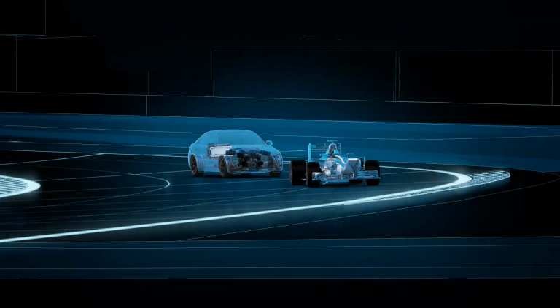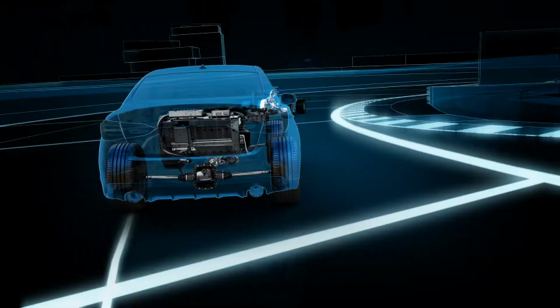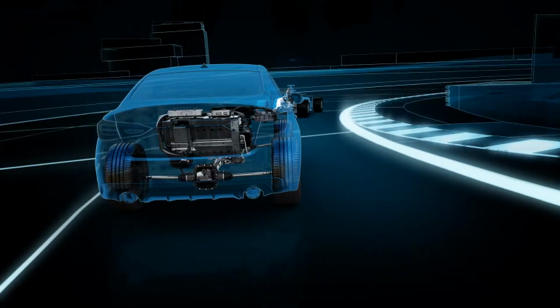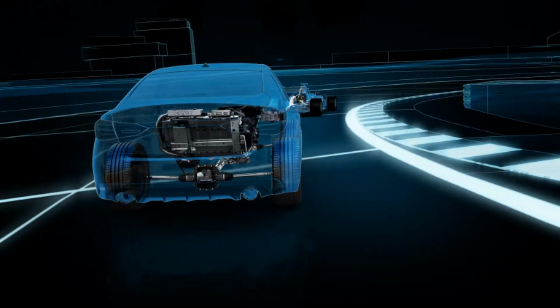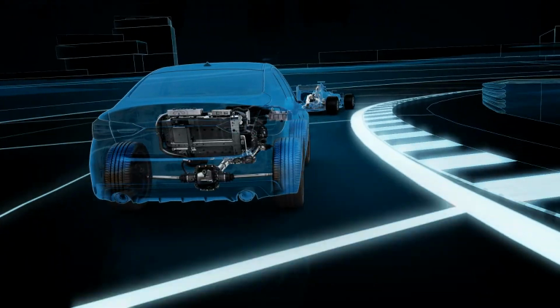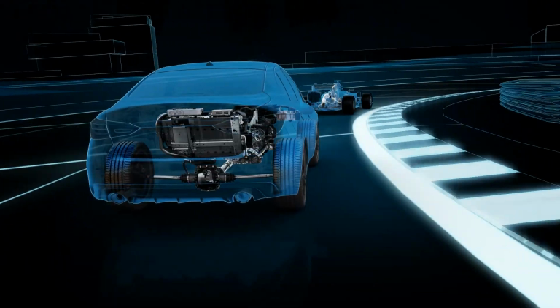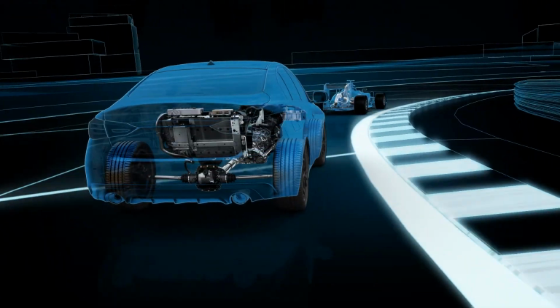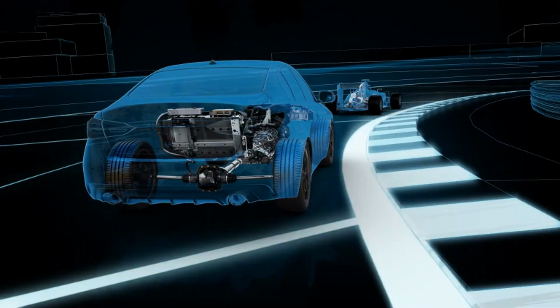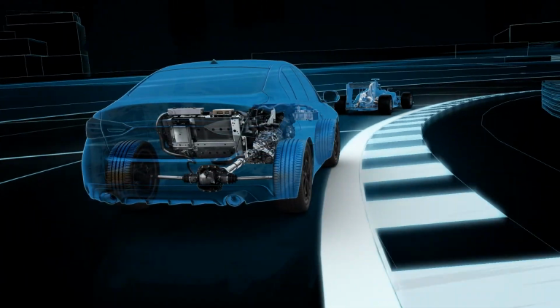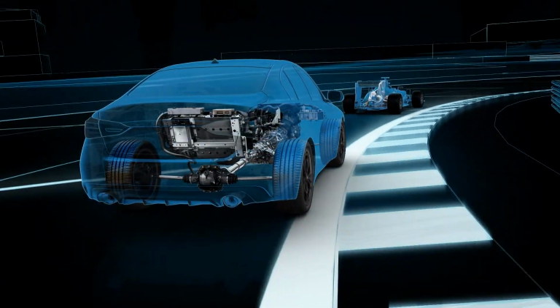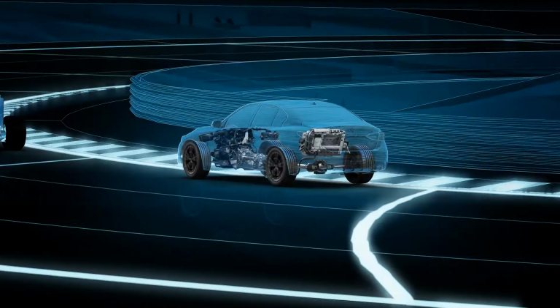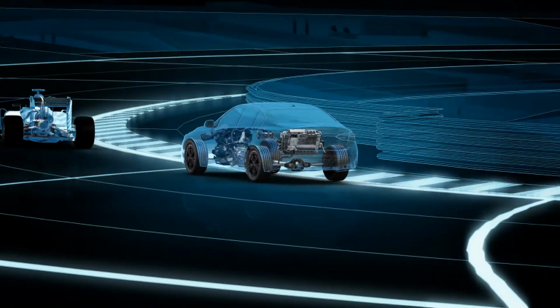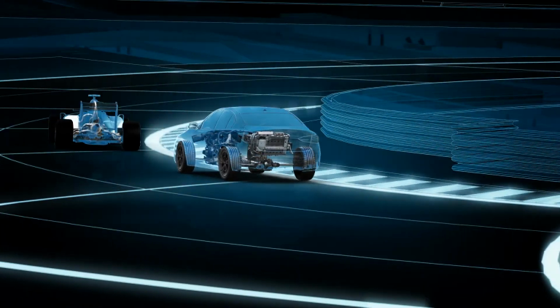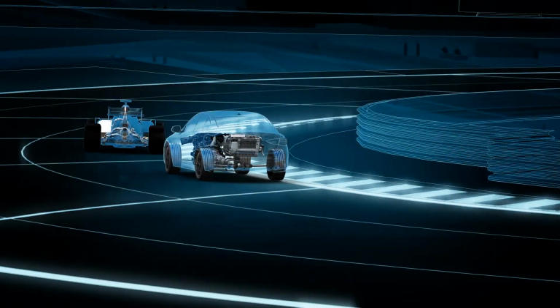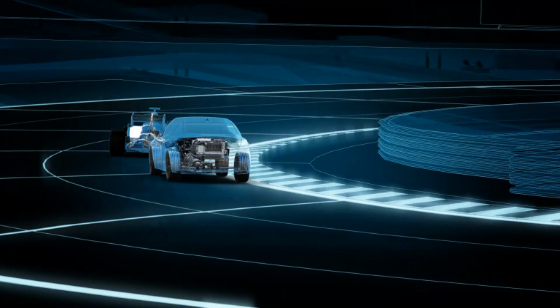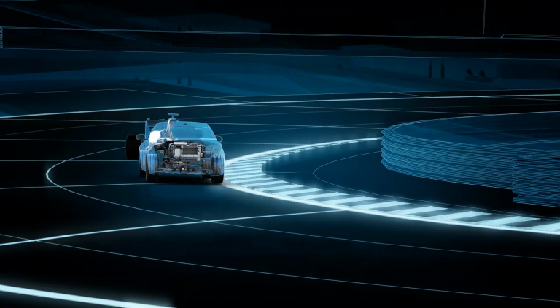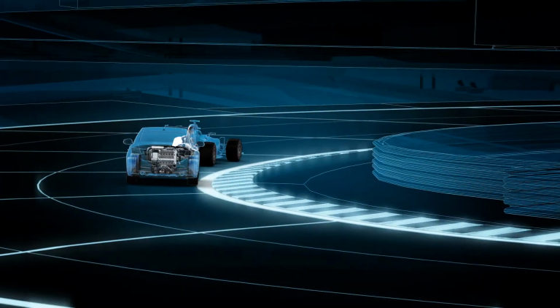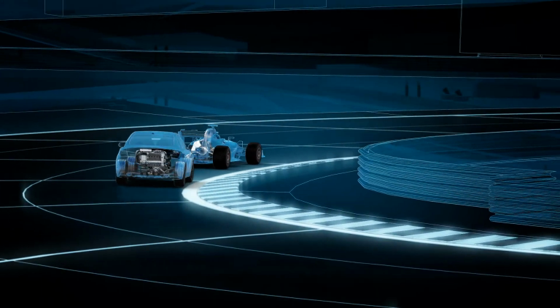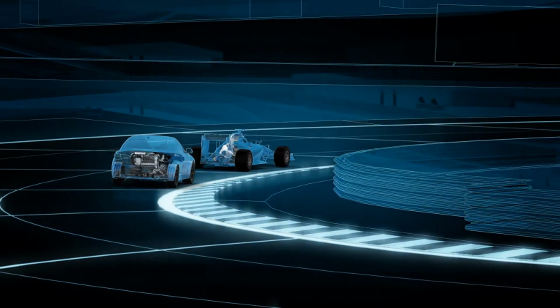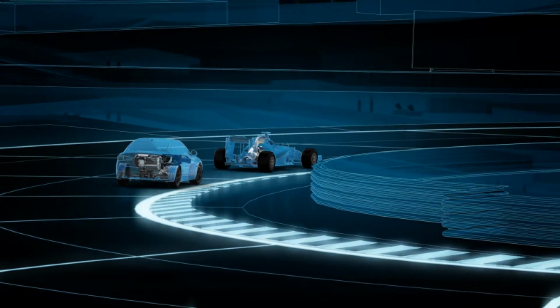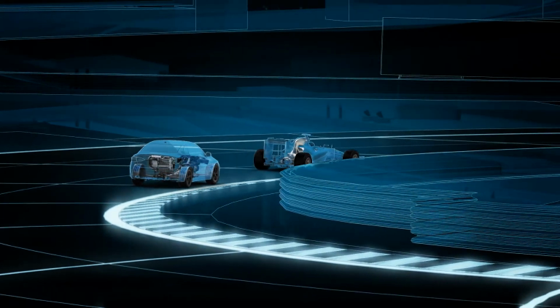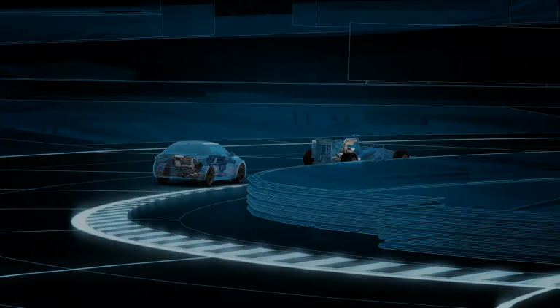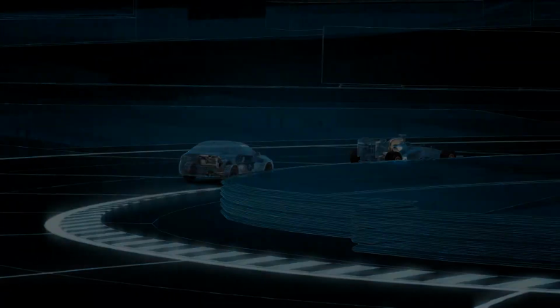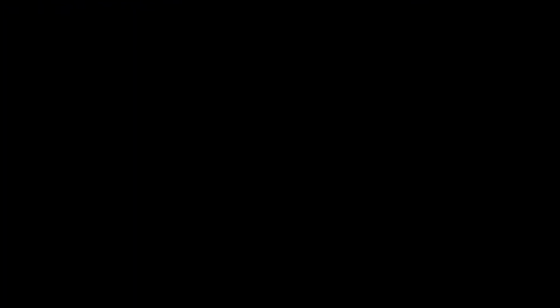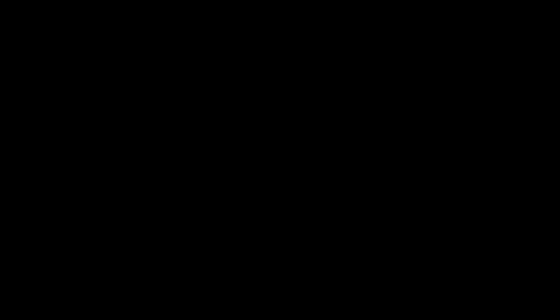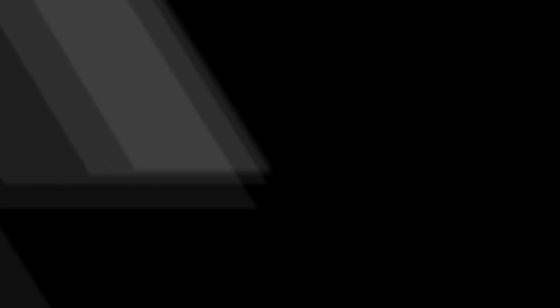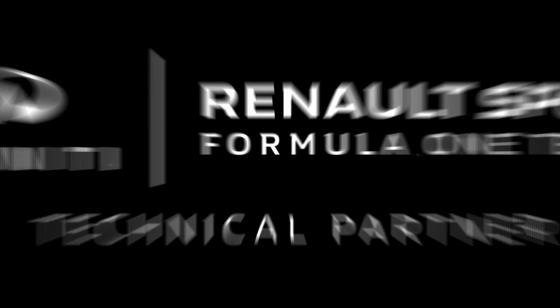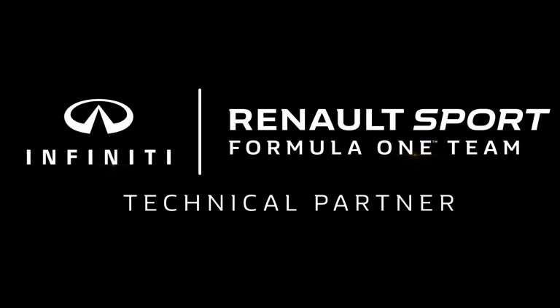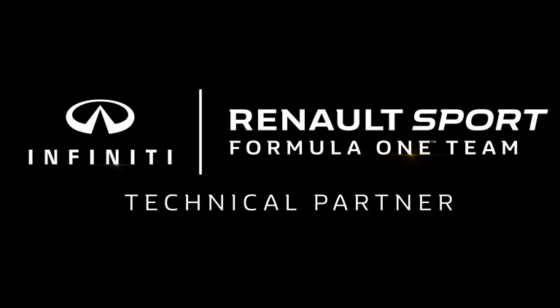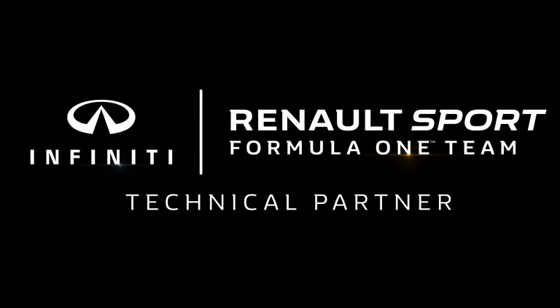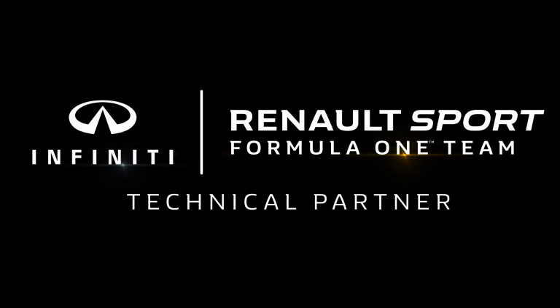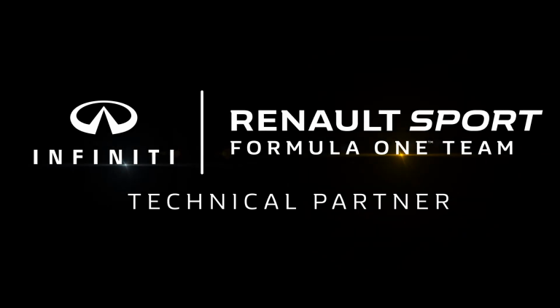Infiniti and Renault Sport Formula One. High-performance hybrid technology for the road and the track.